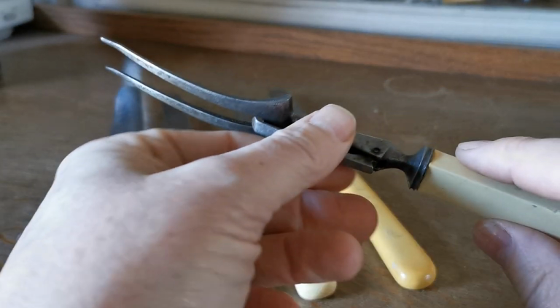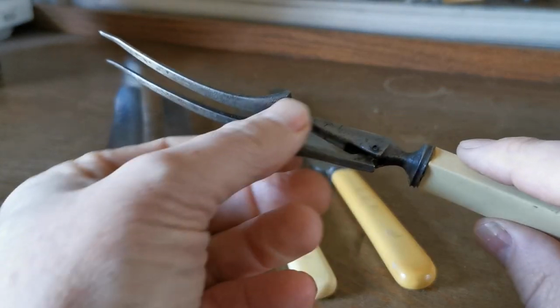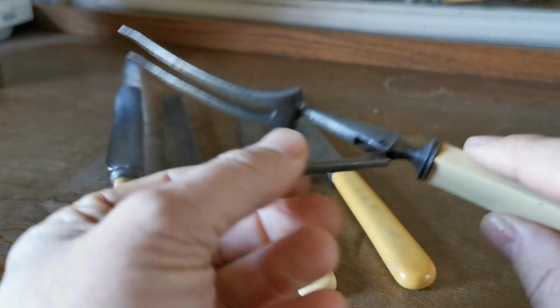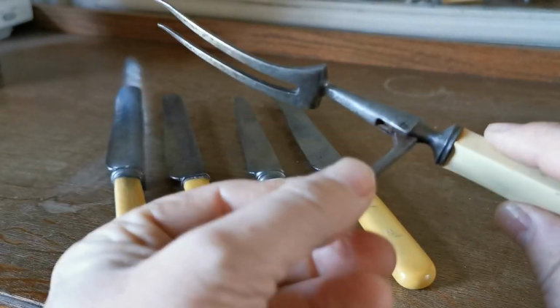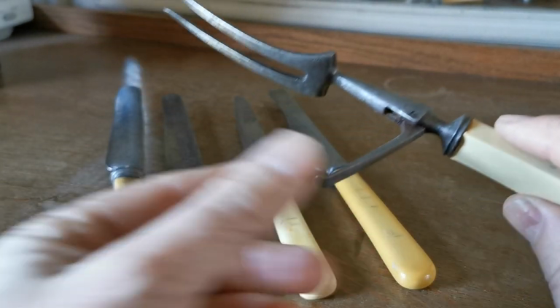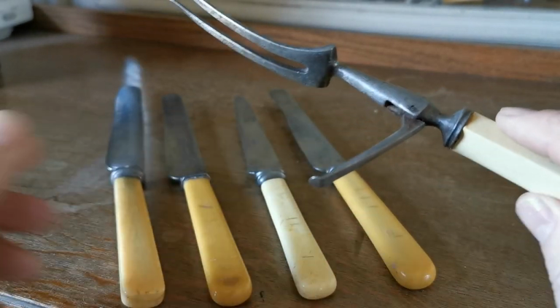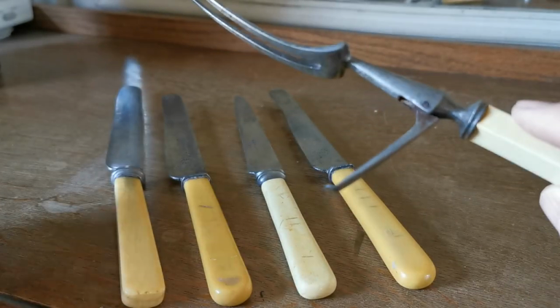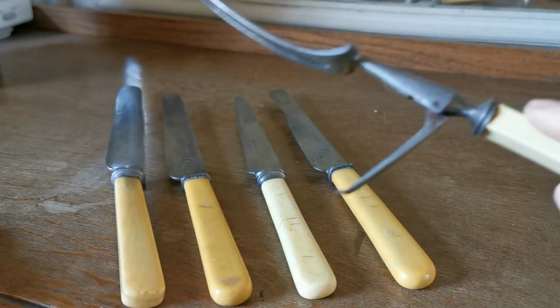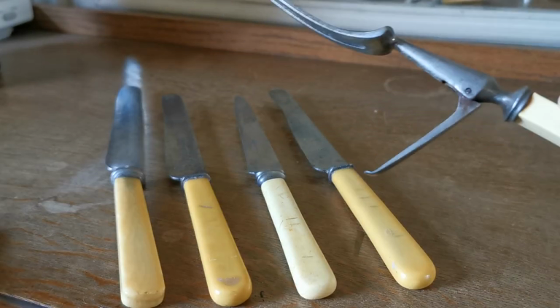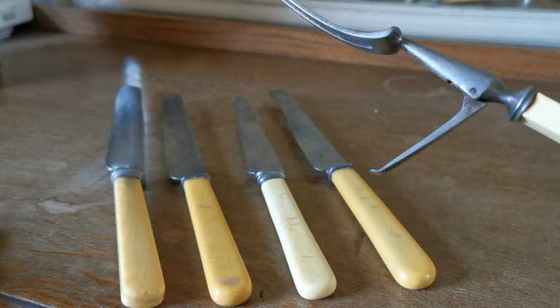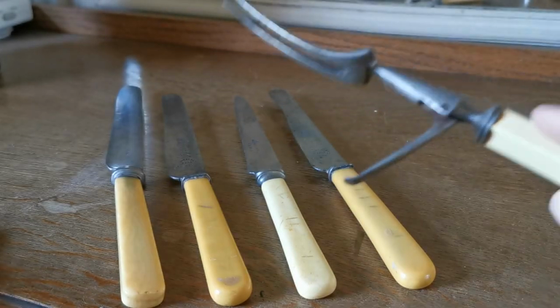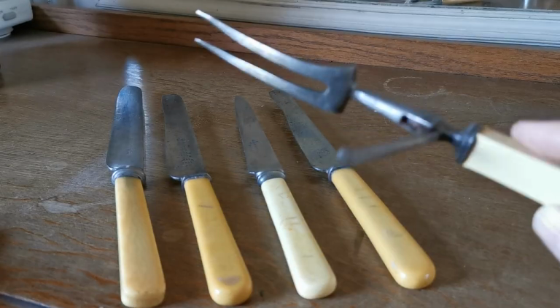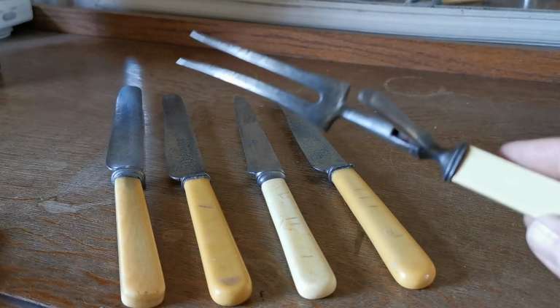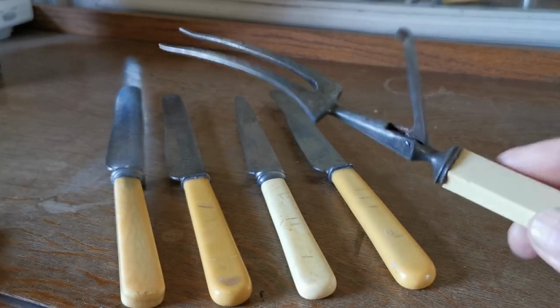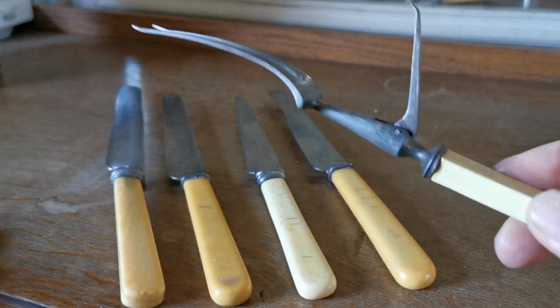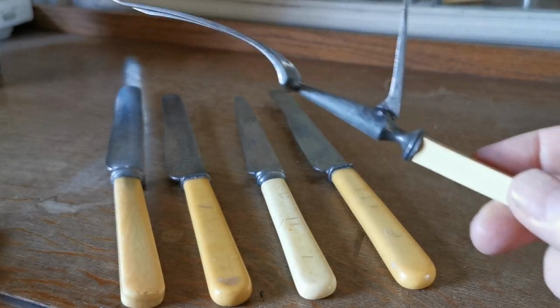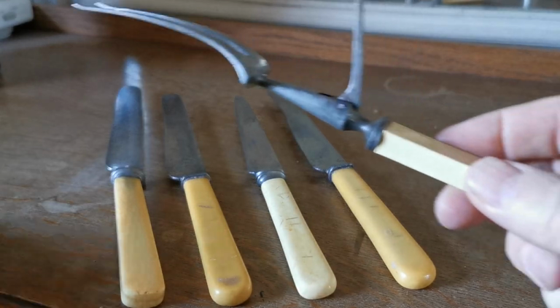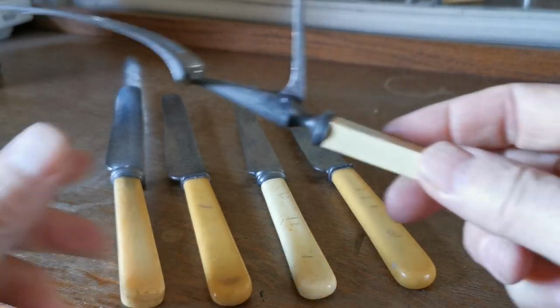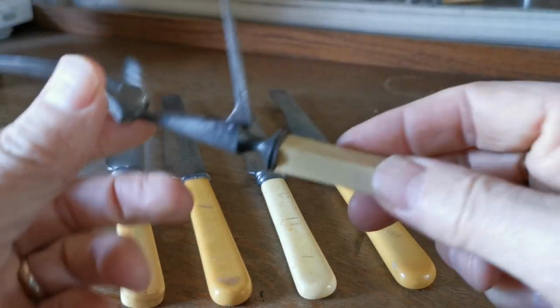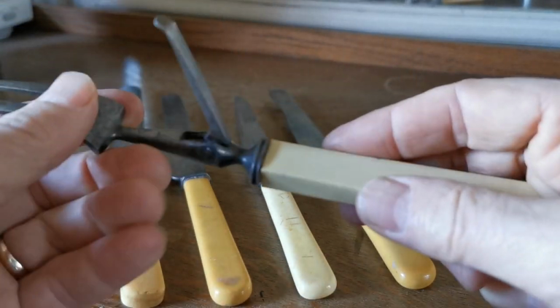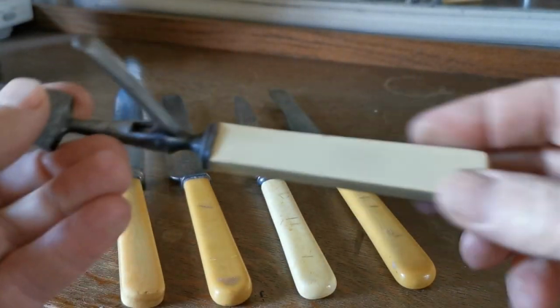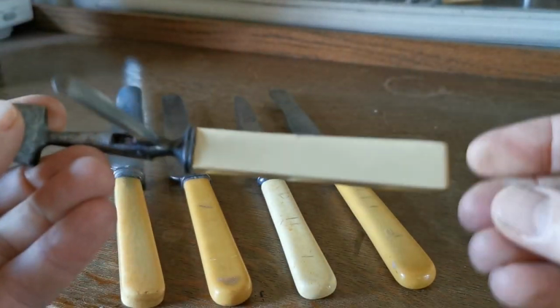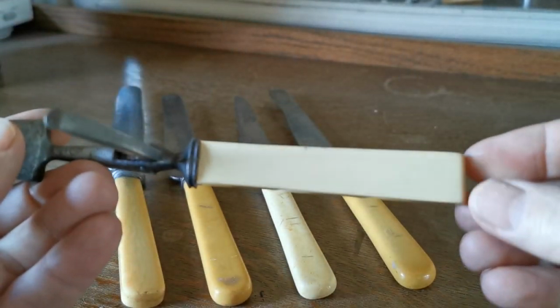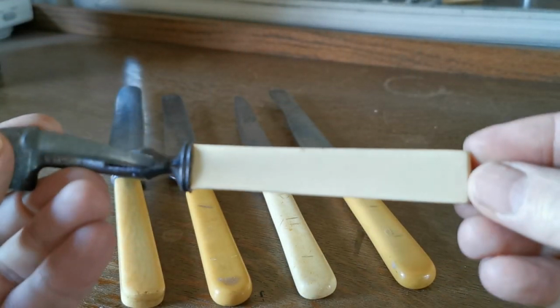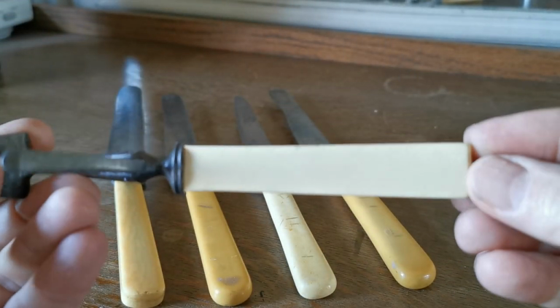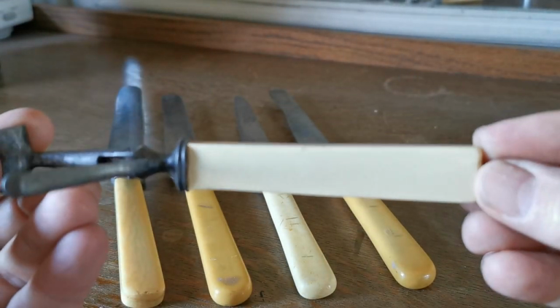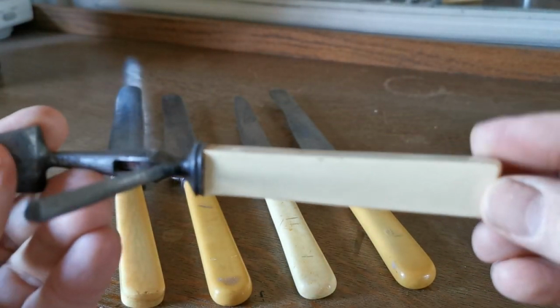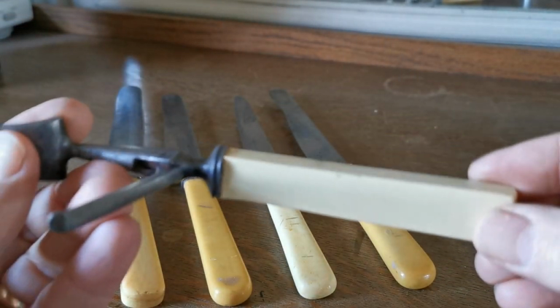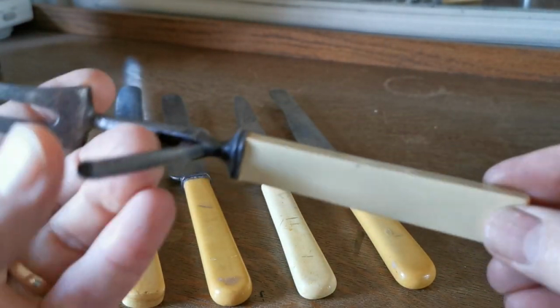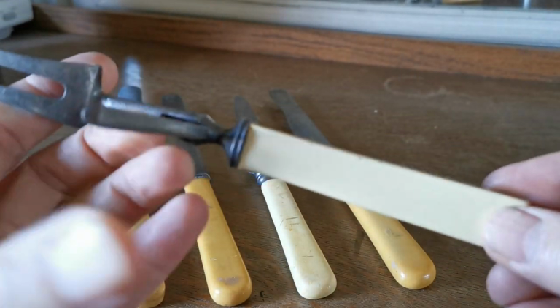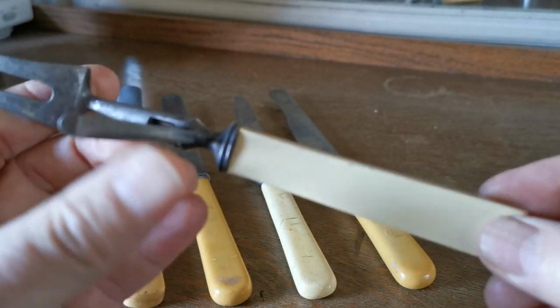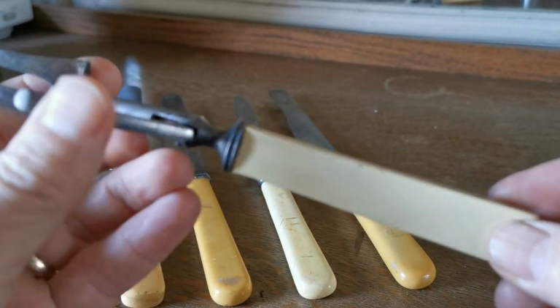Absolutely beautiful. Still with its guard in place, working perfectly, and another nice clean handle.